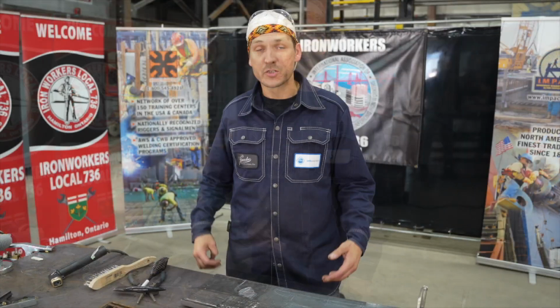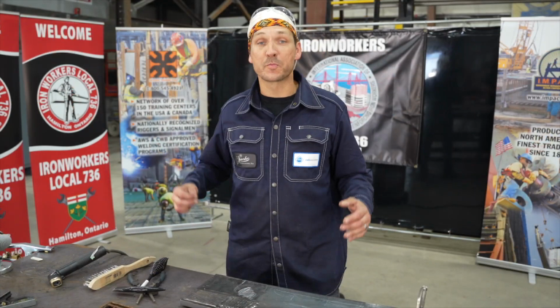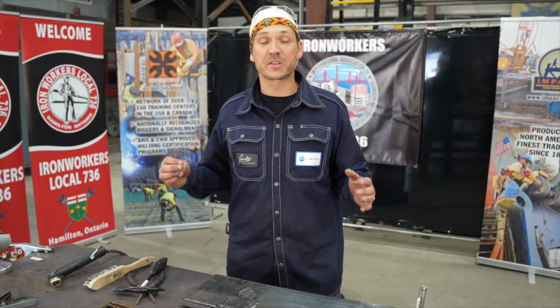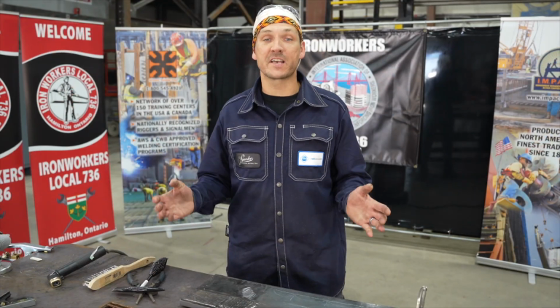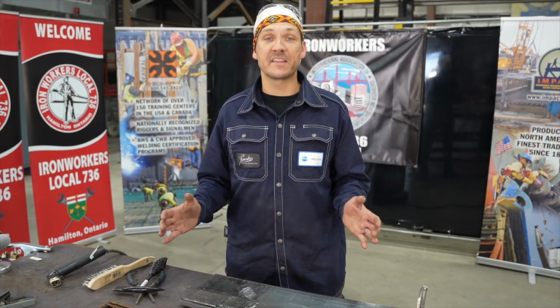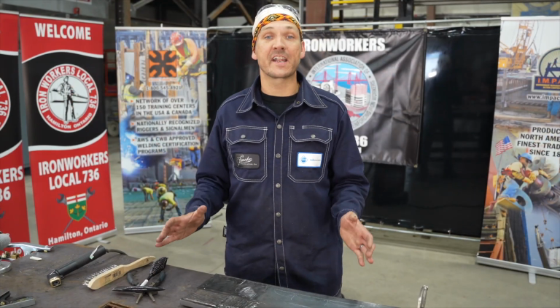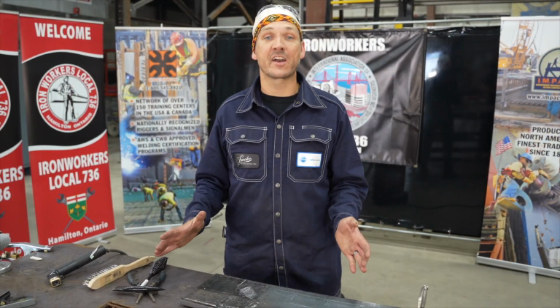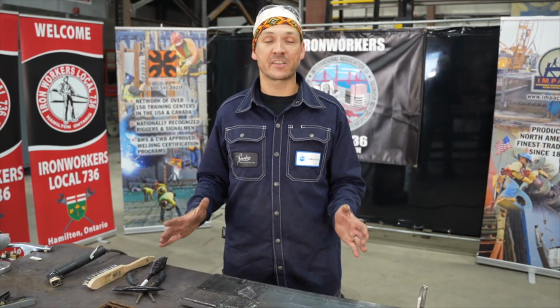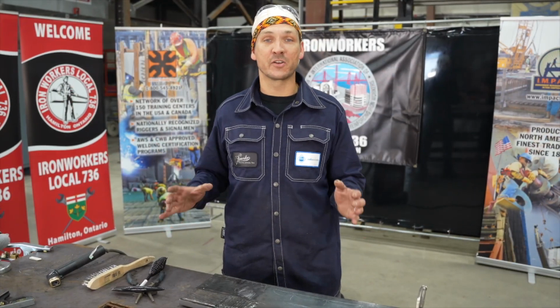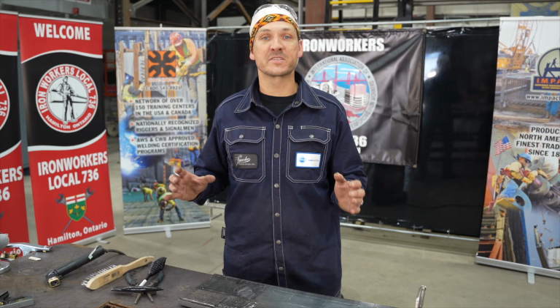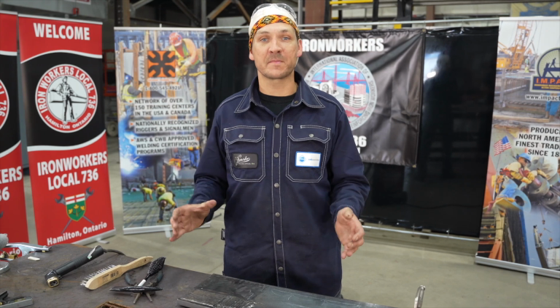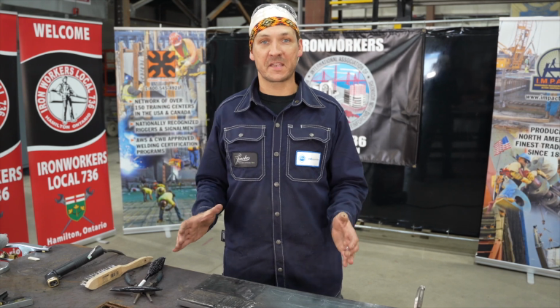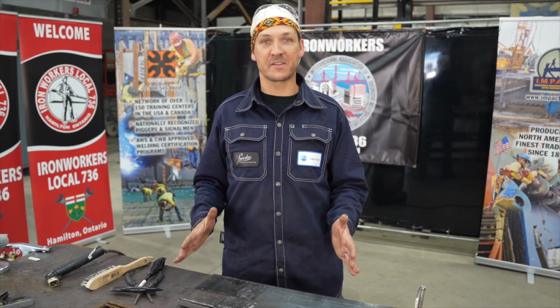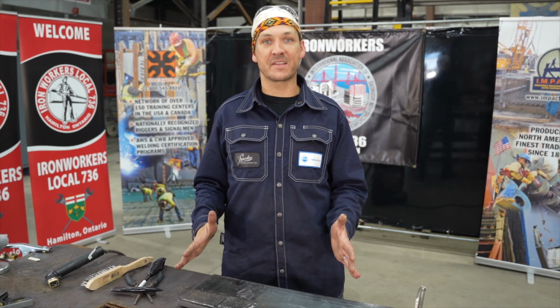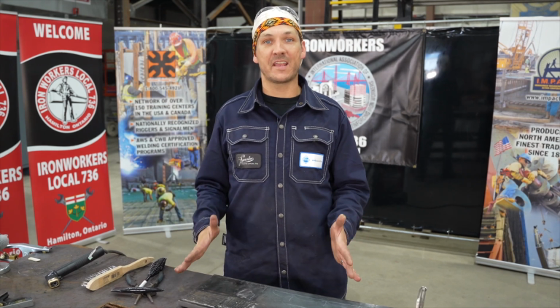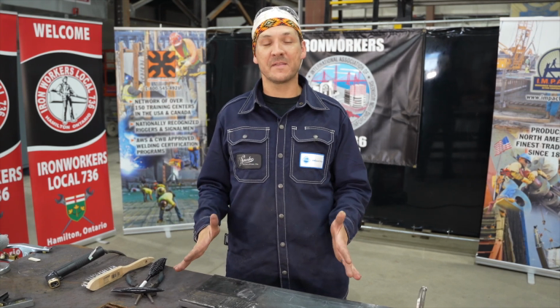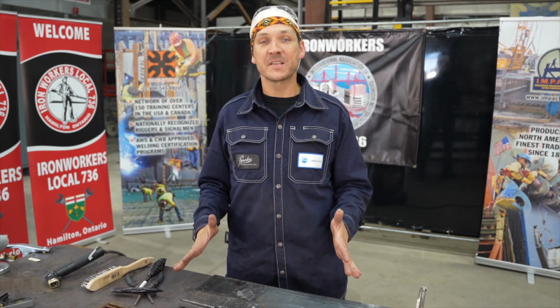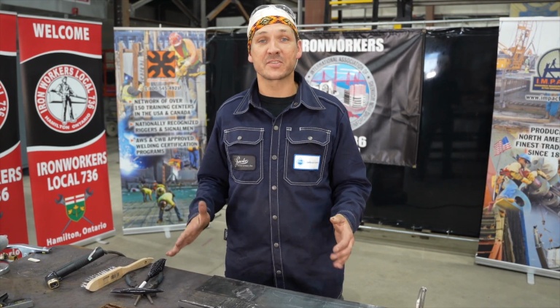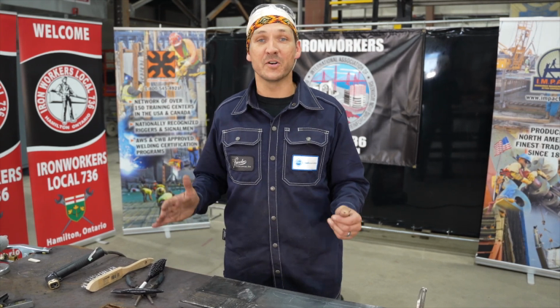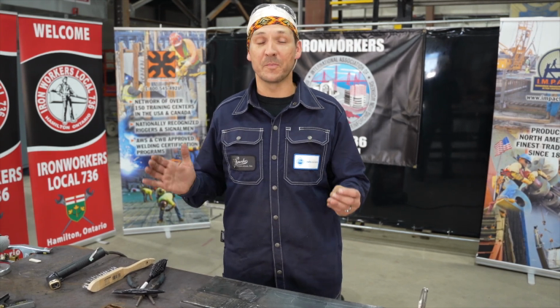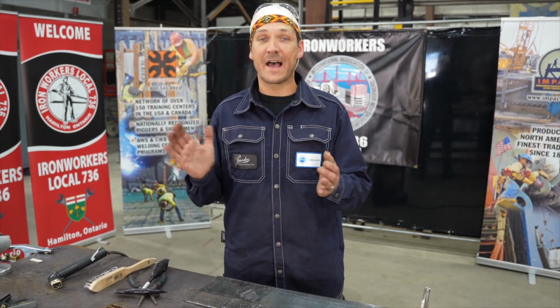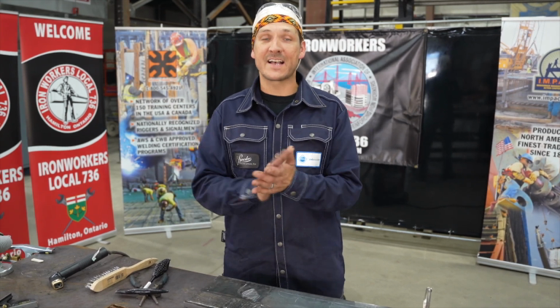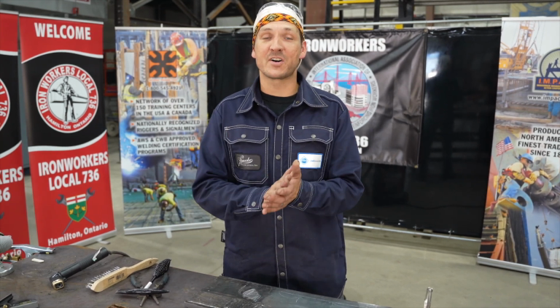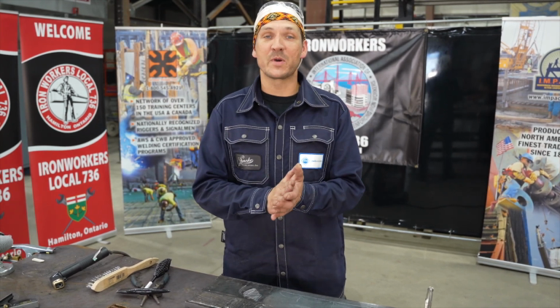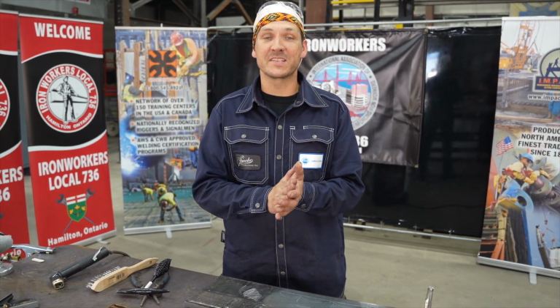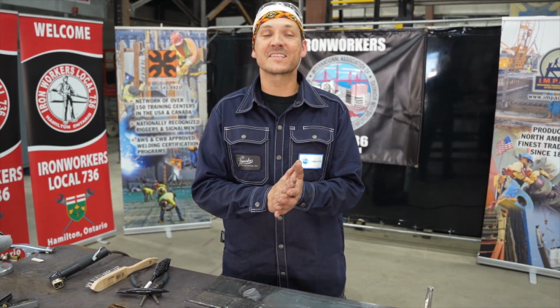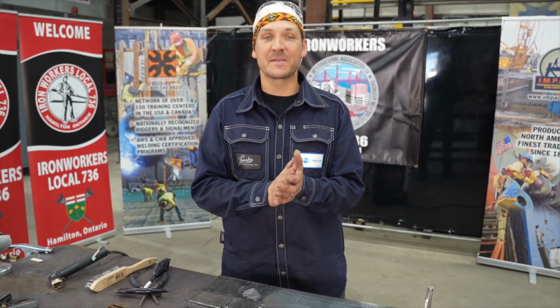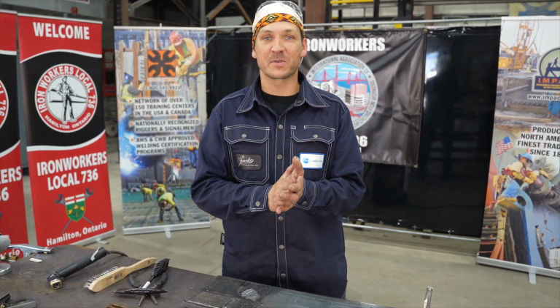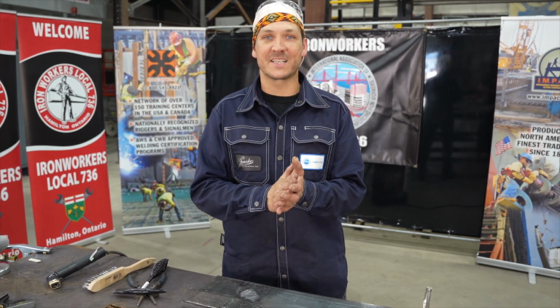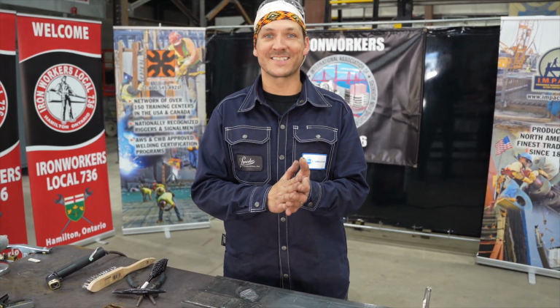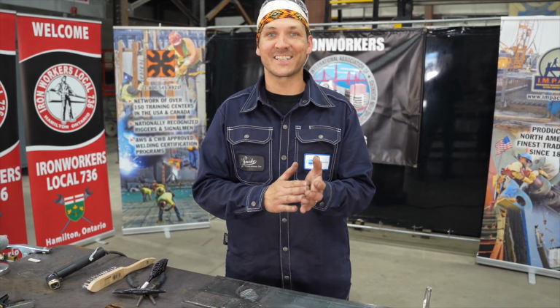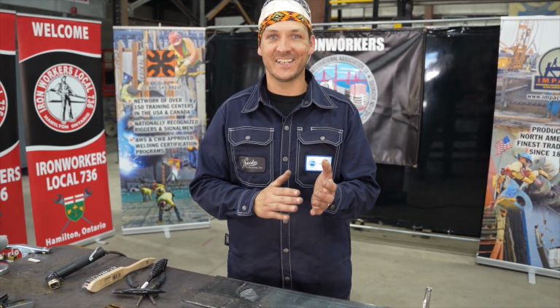Super excited that I got to learn something here today. As always, keep those lenses clean.